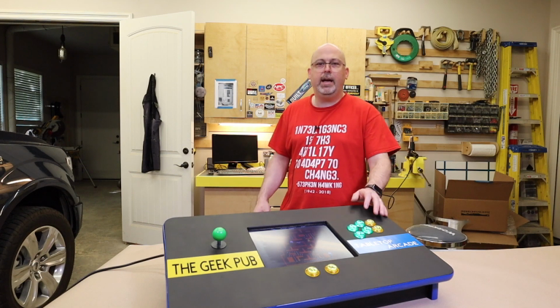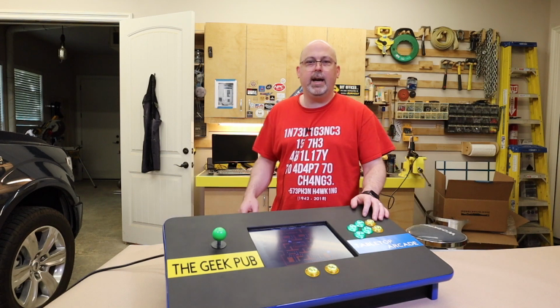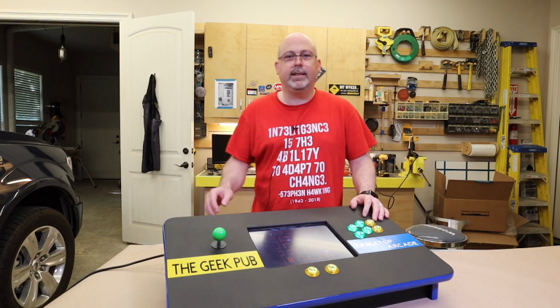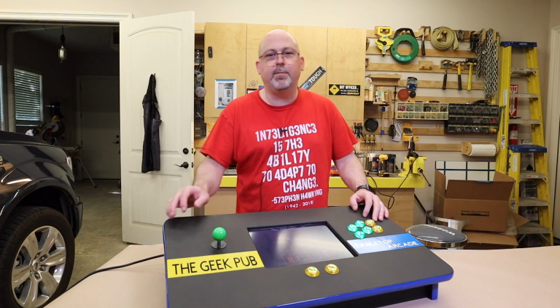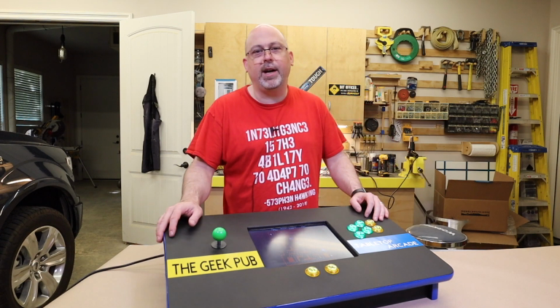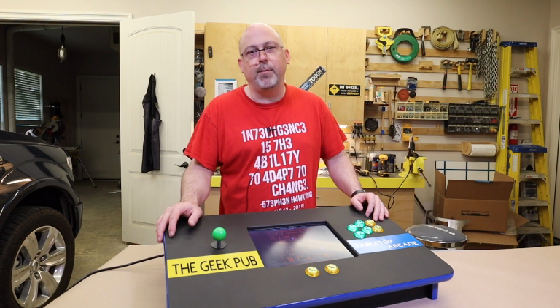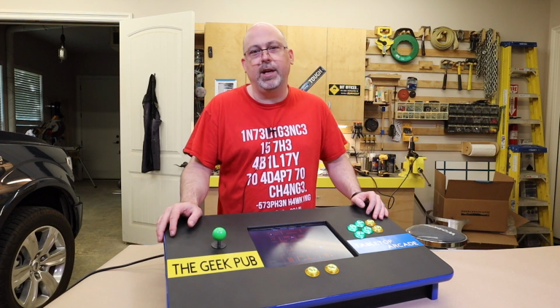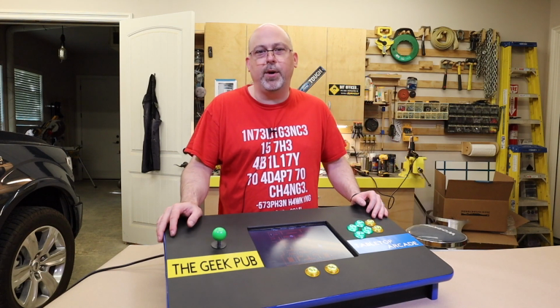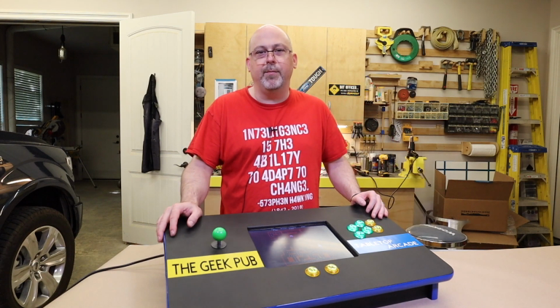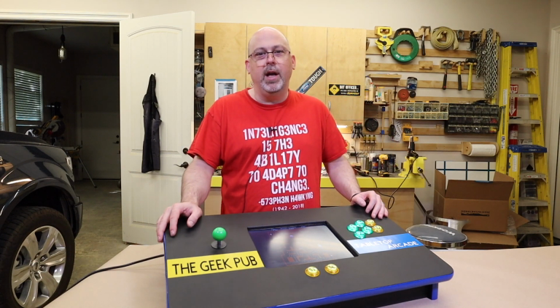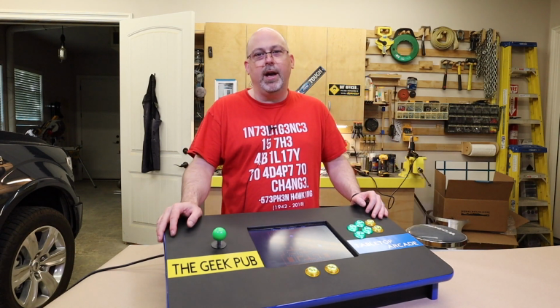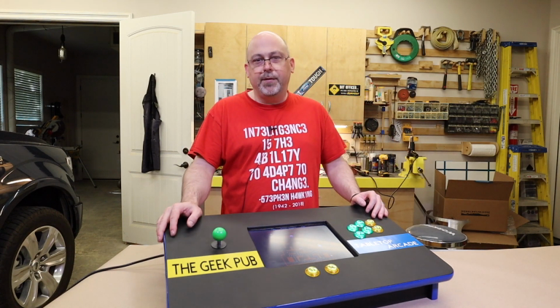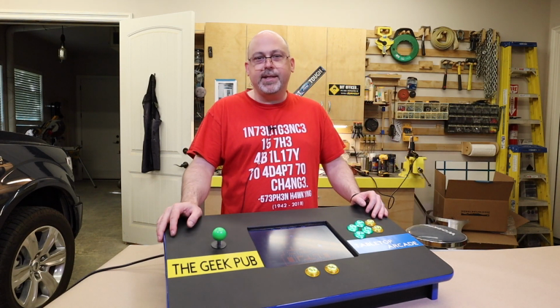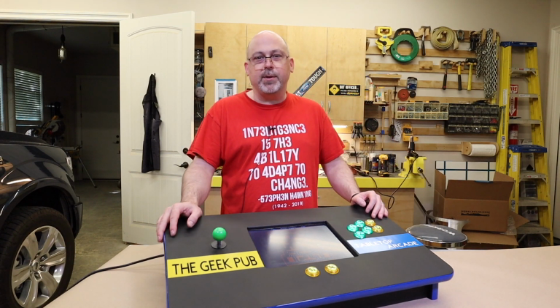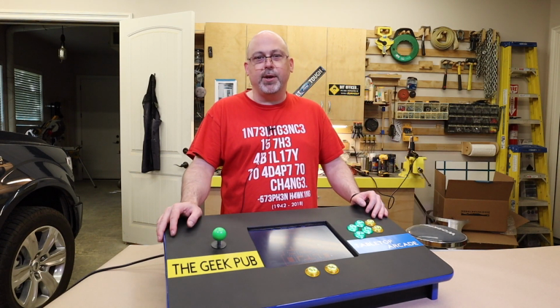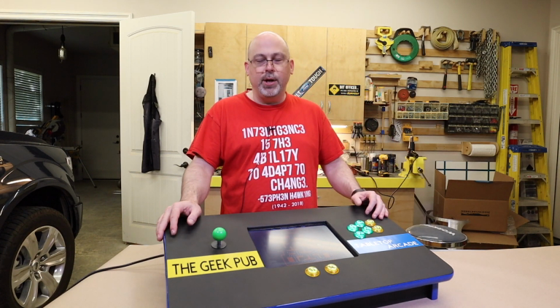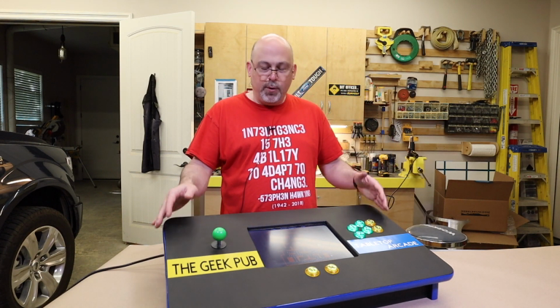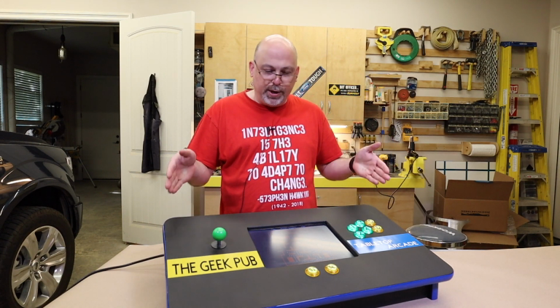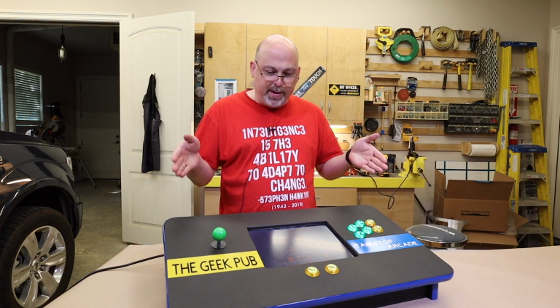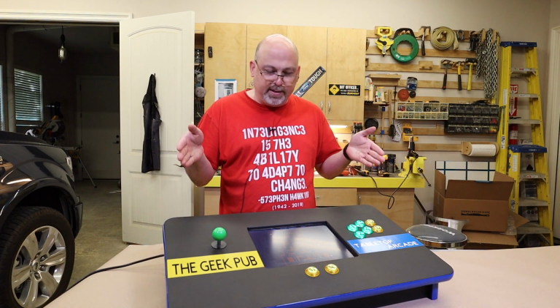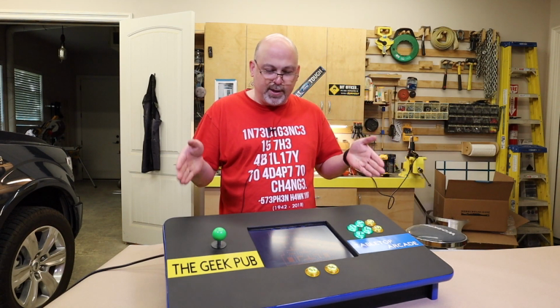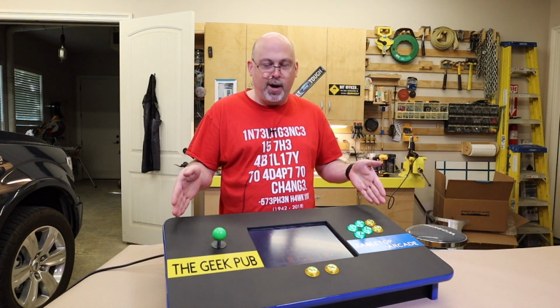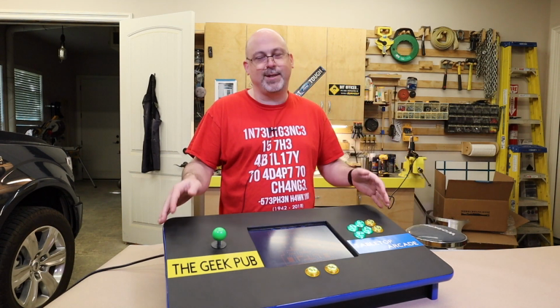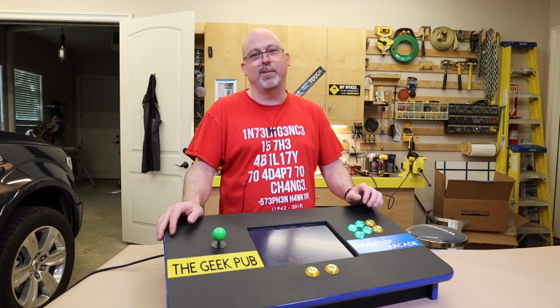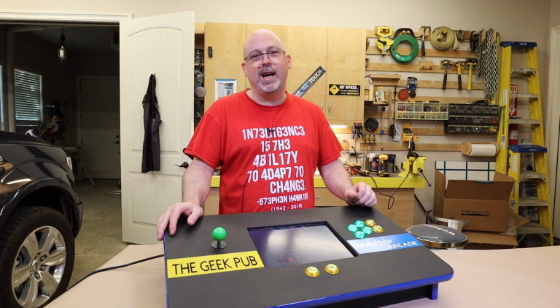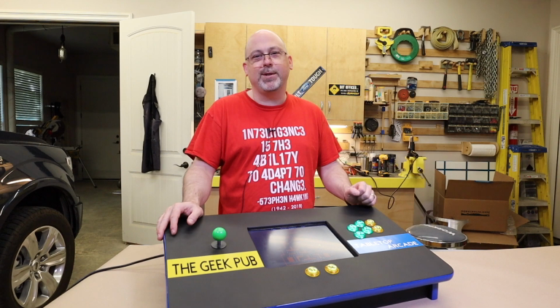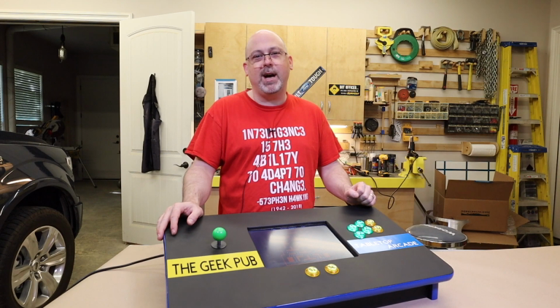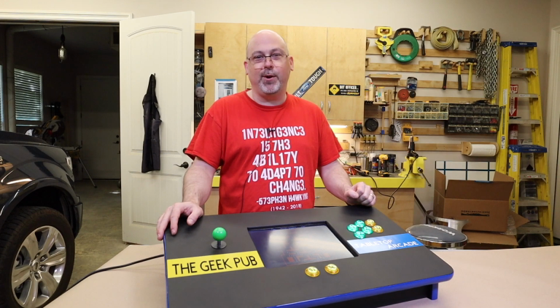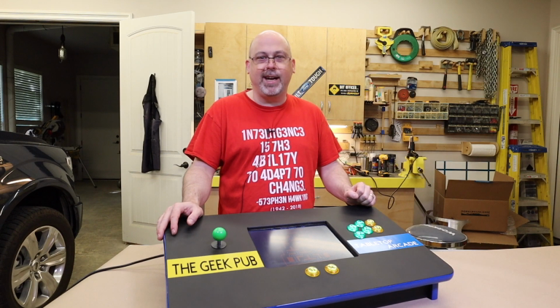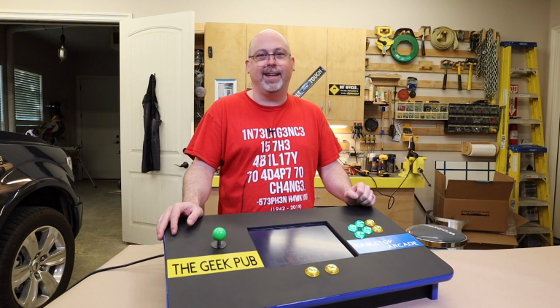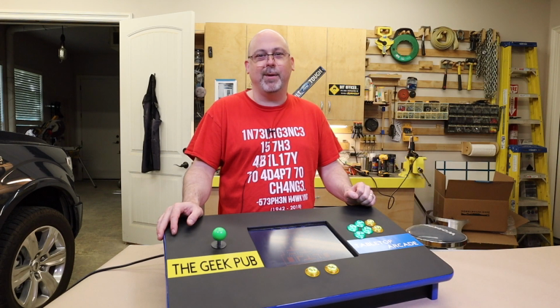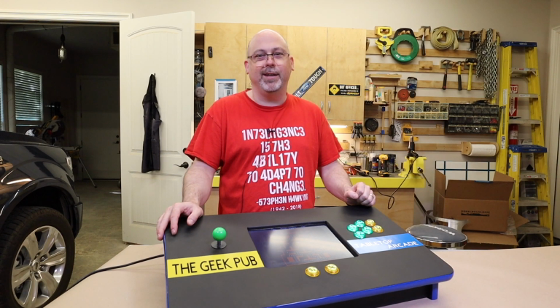Hey guys, it's Mike from the Geek Pub and on this episode we're going to make this awesome tabletop arcade cabinet.